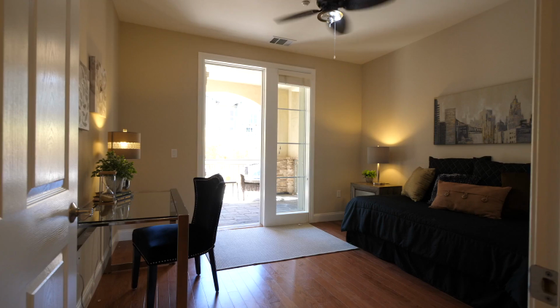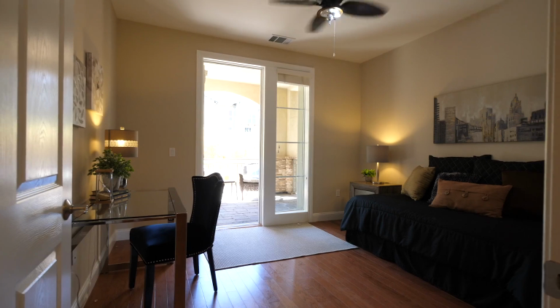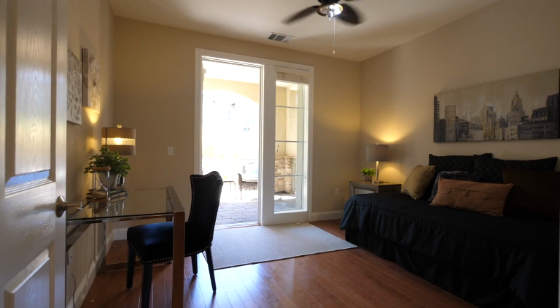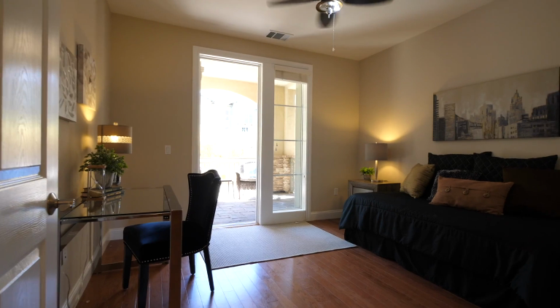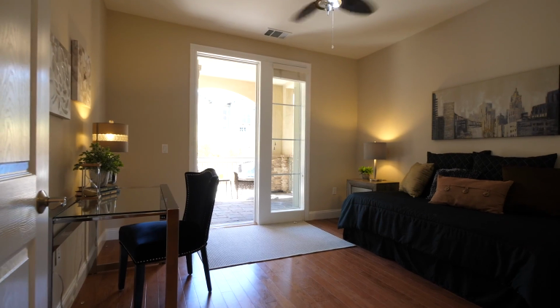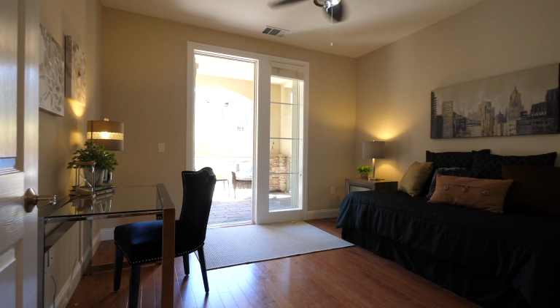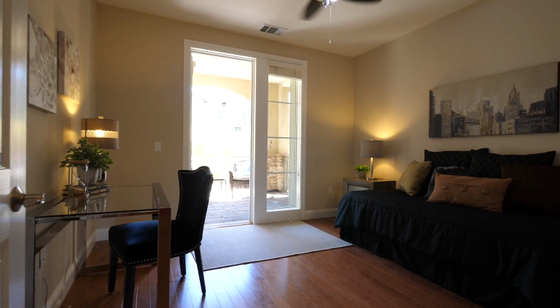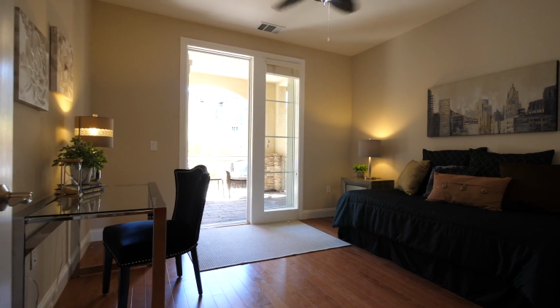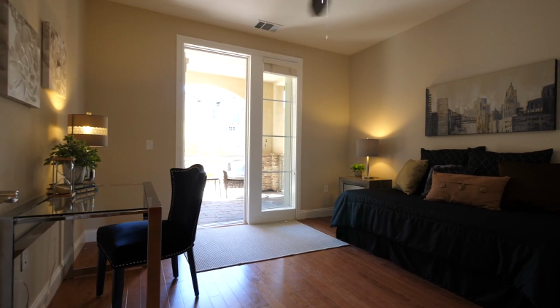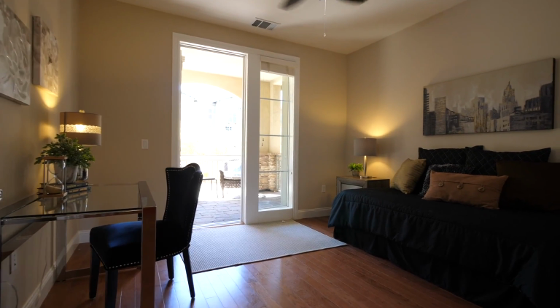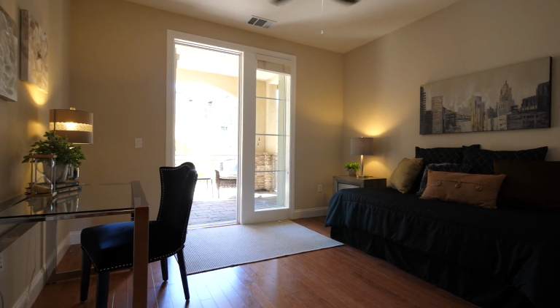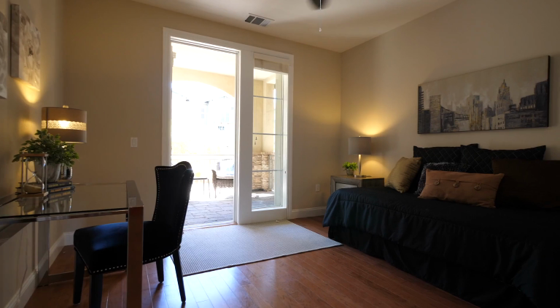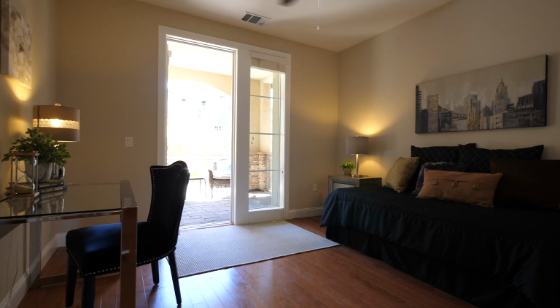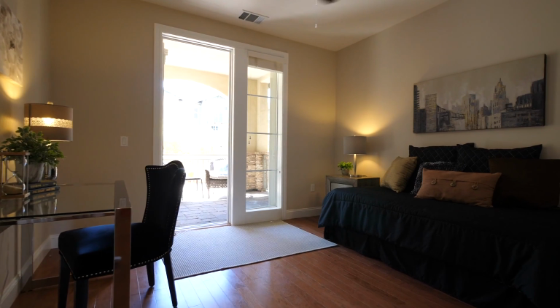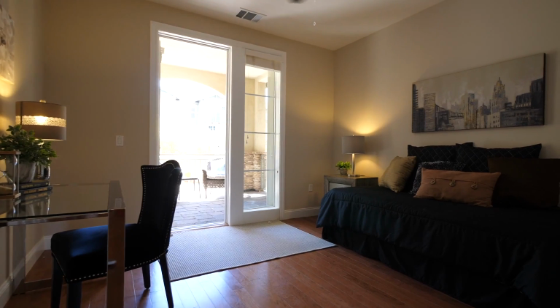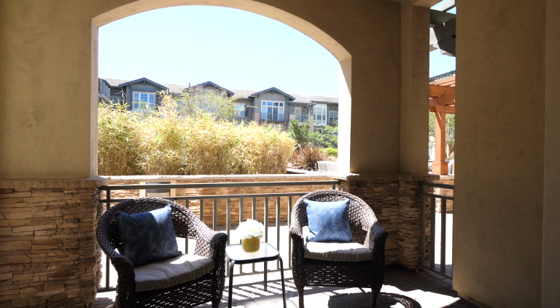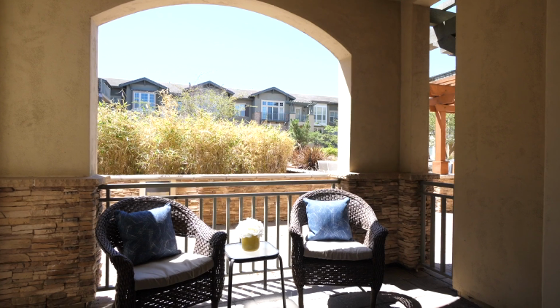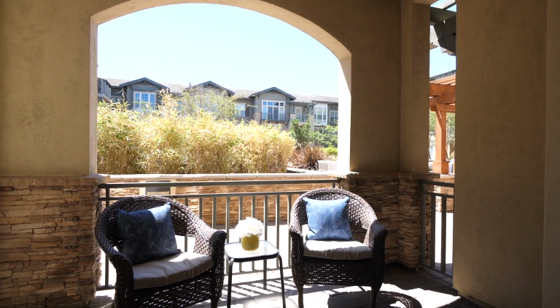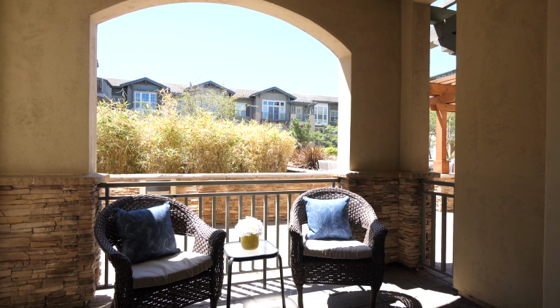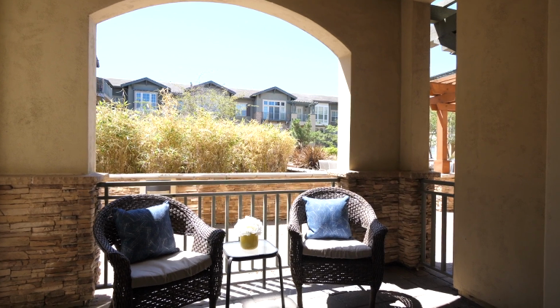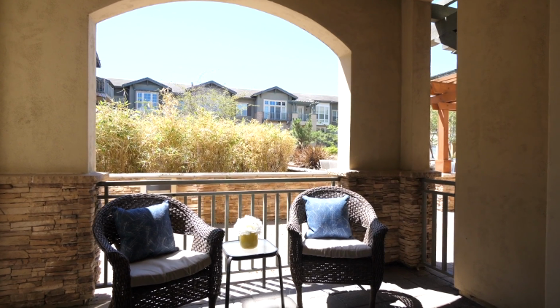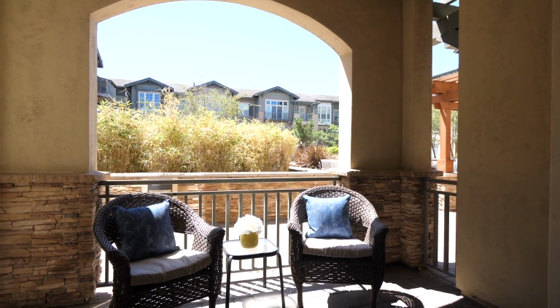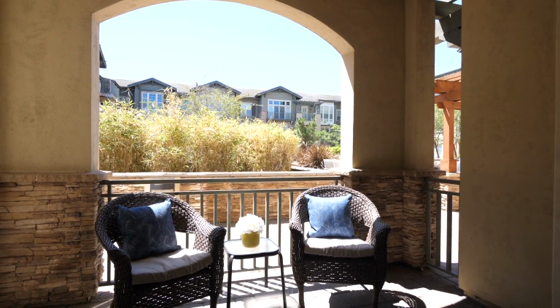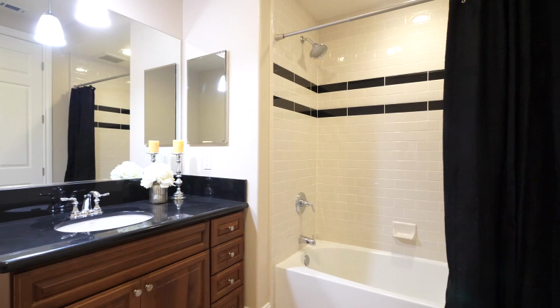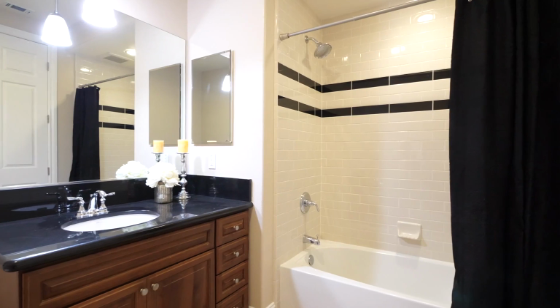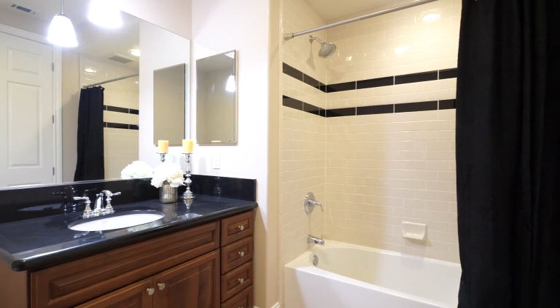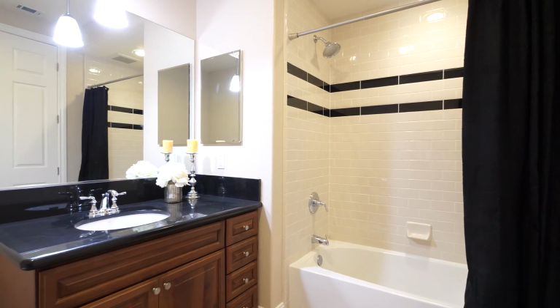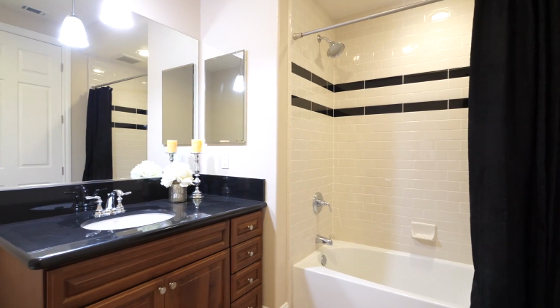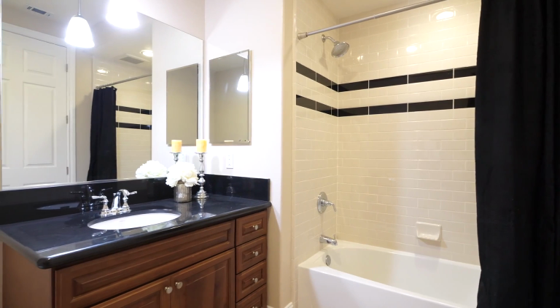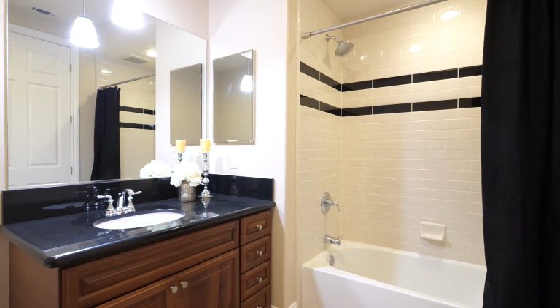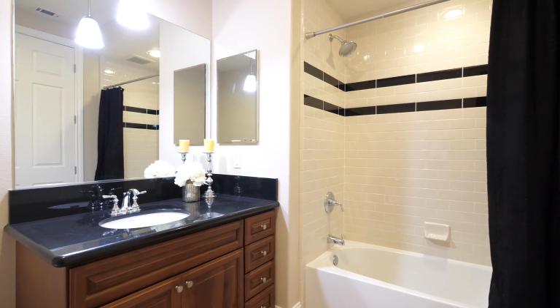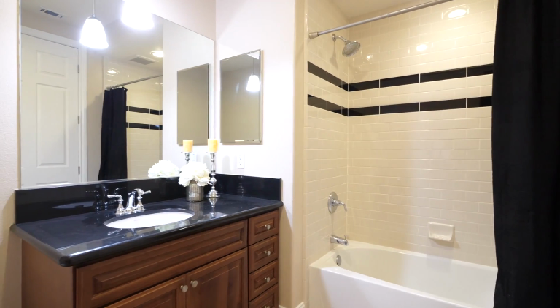There's also a second good-sized bedroom with its own patio access and a second full bathroom.